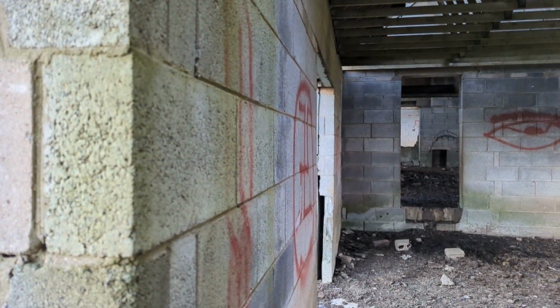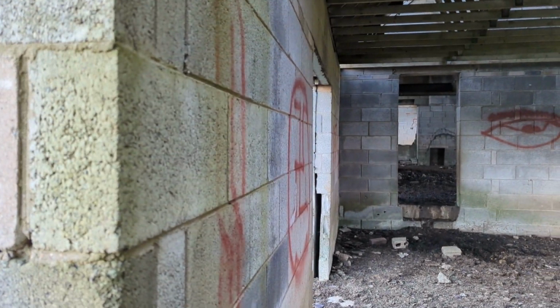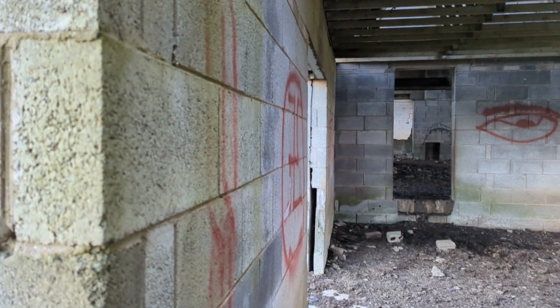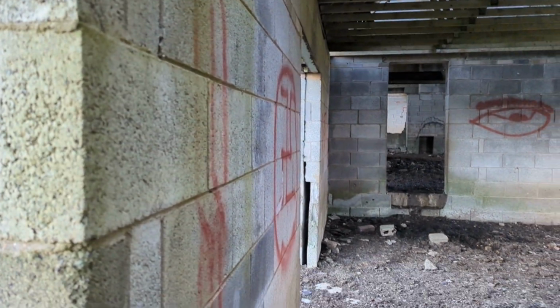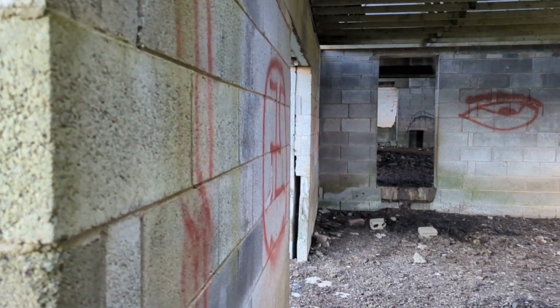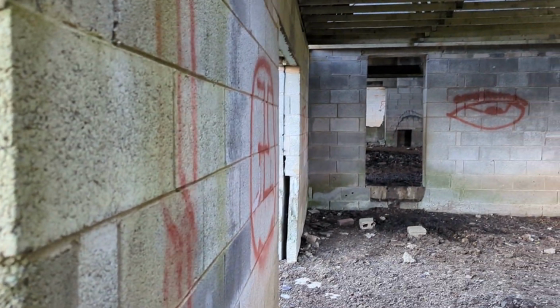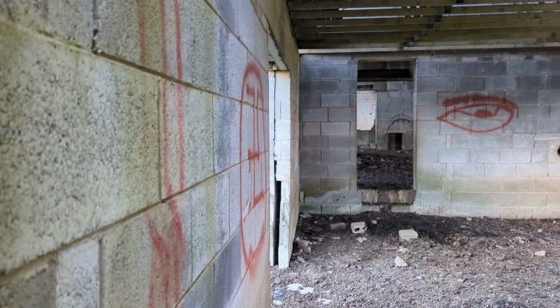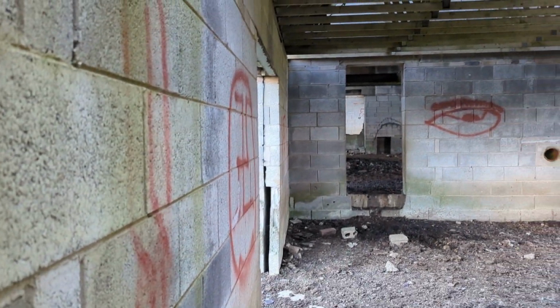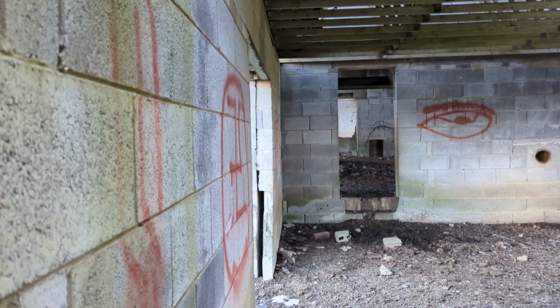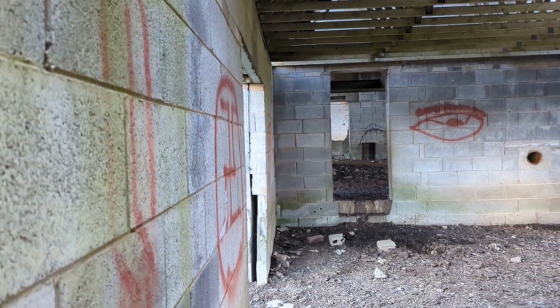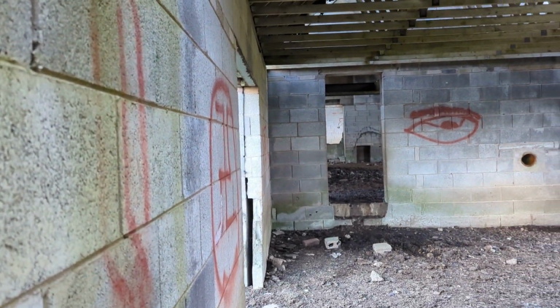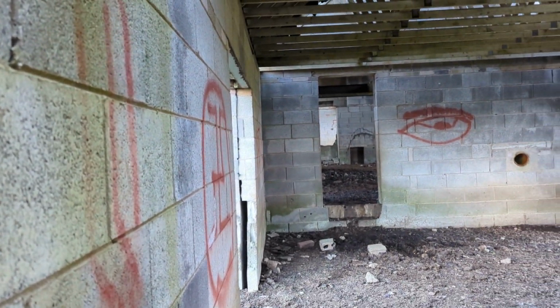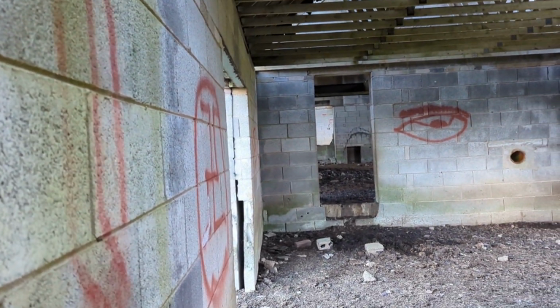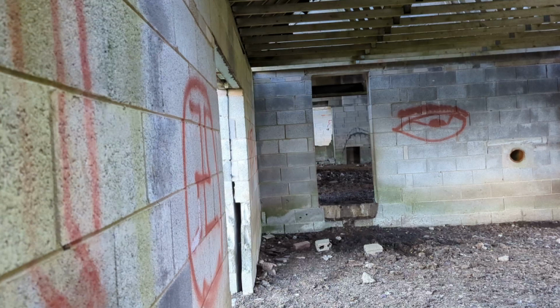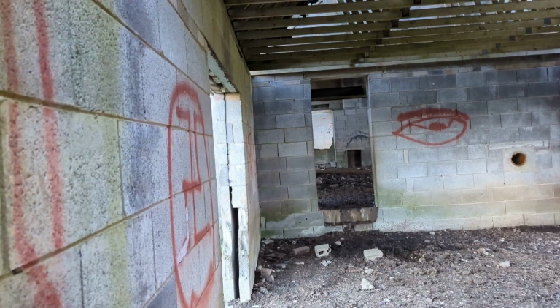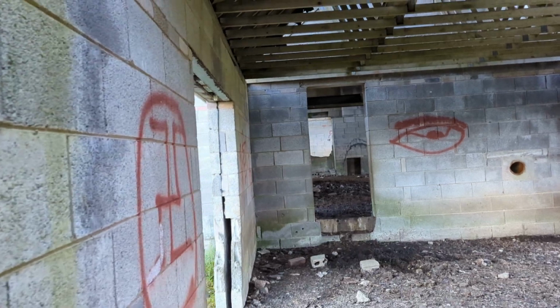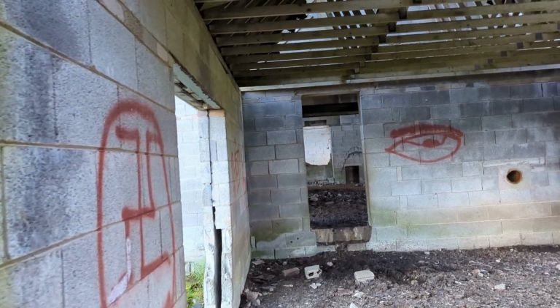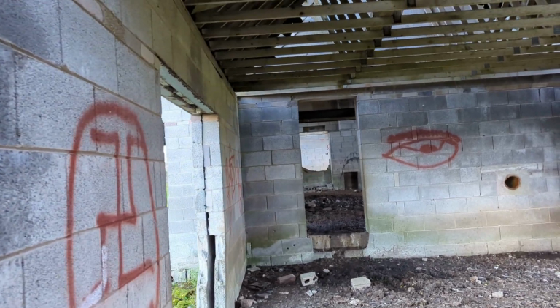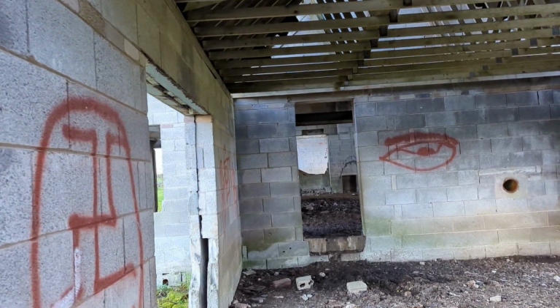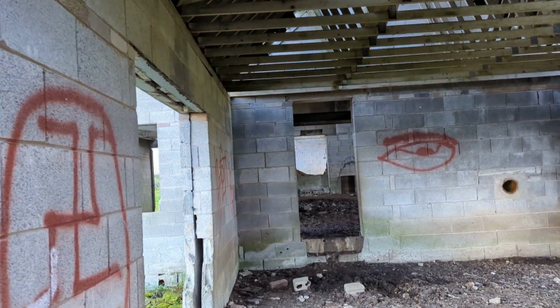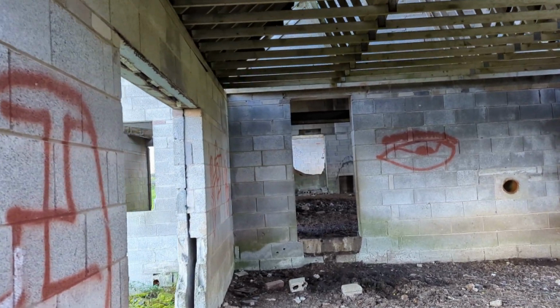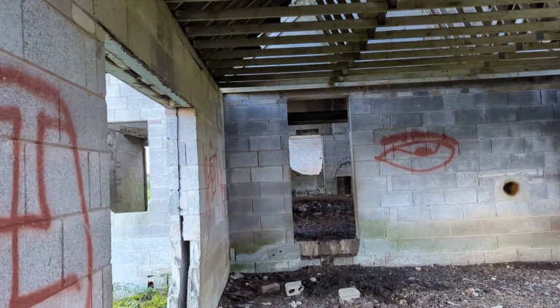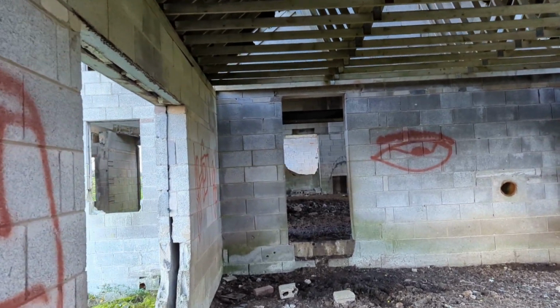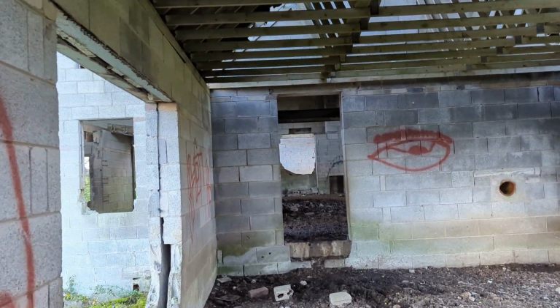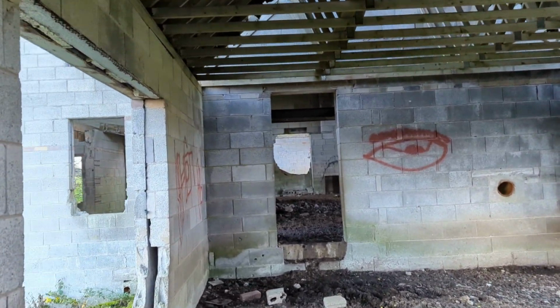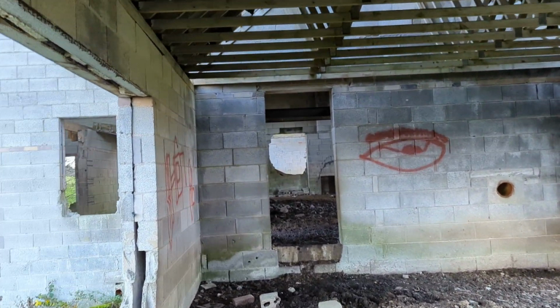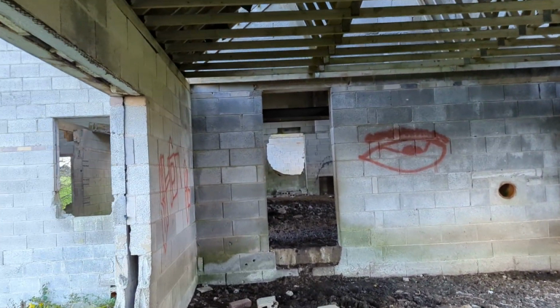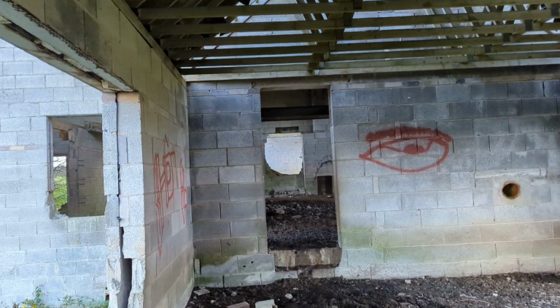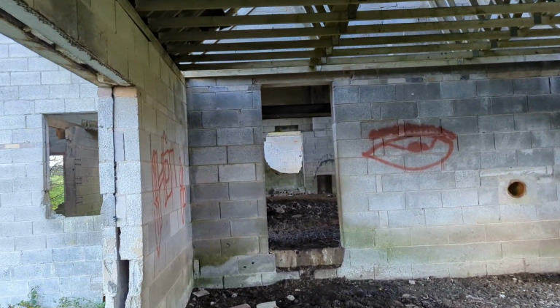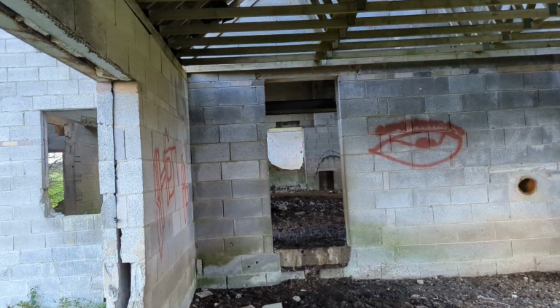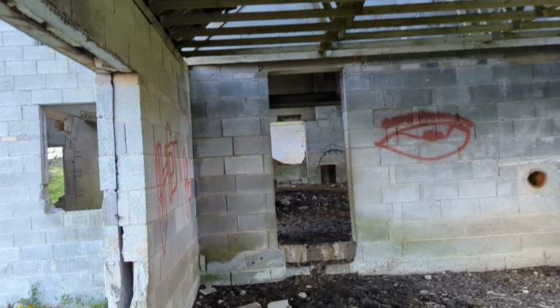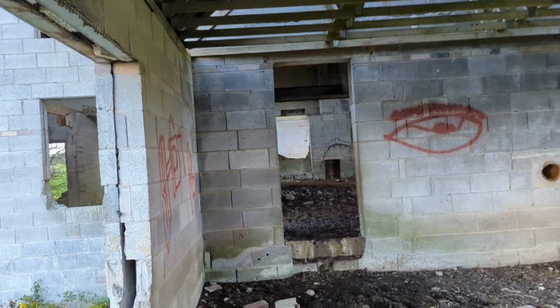It looks like I just spotted another building up the hill, actually. I don't know if I've got time to get up there before I get stuck, though.